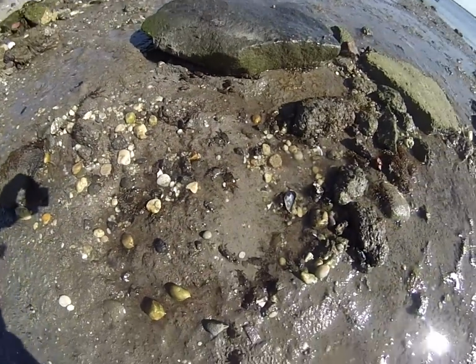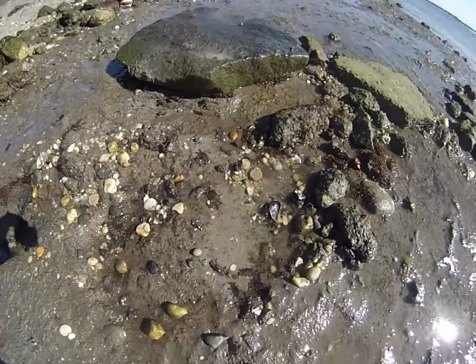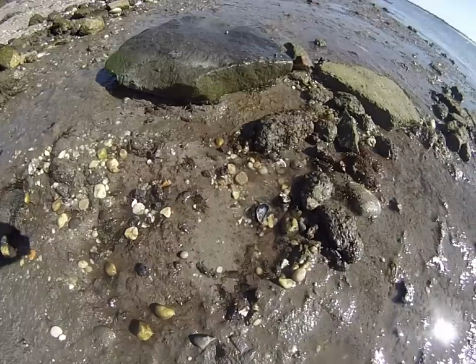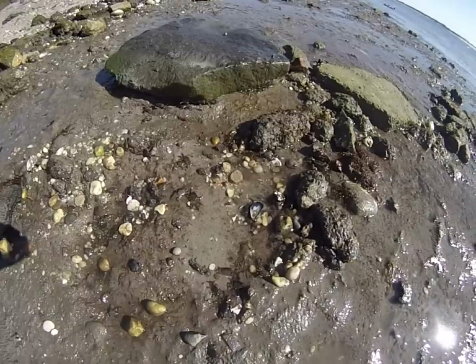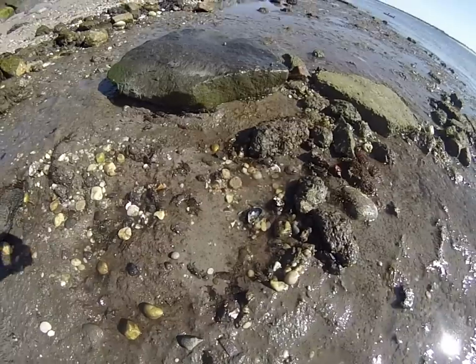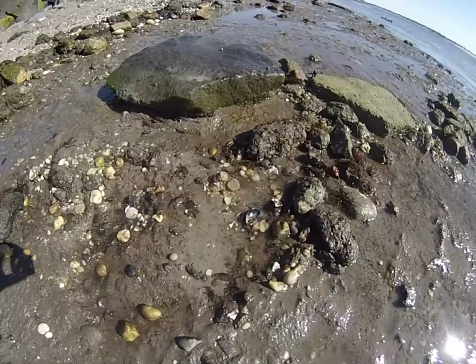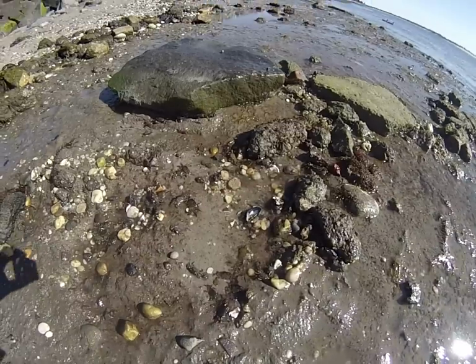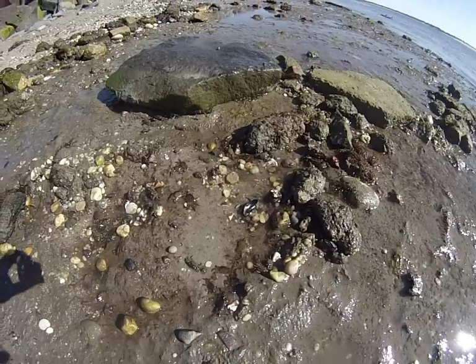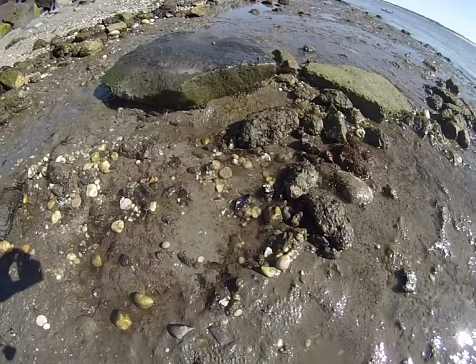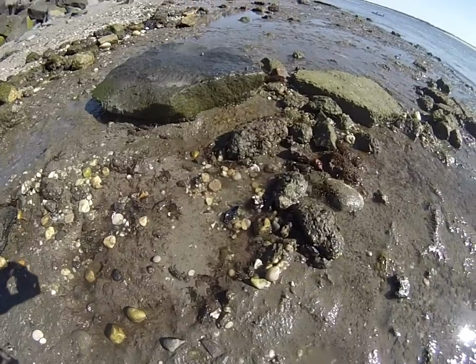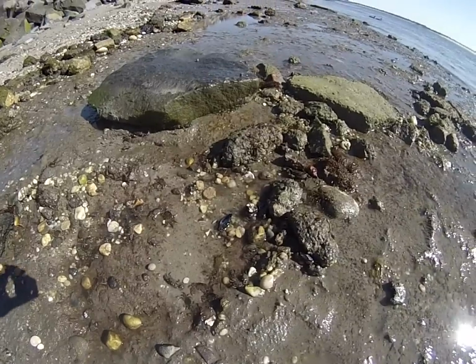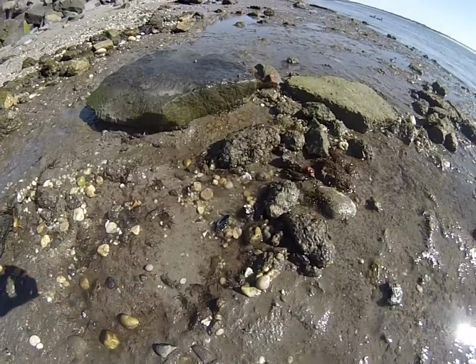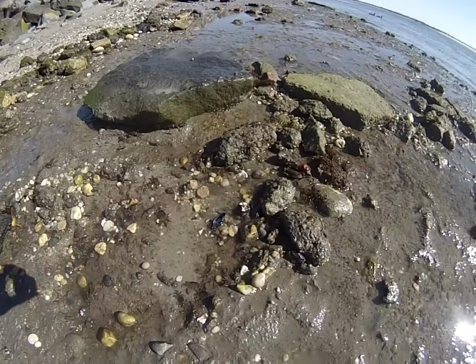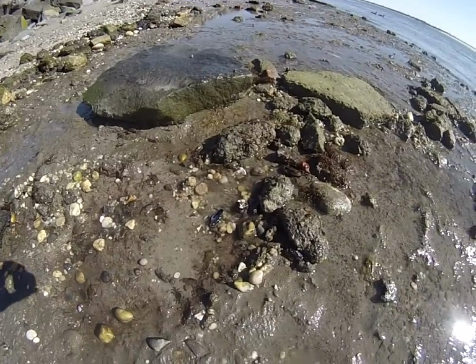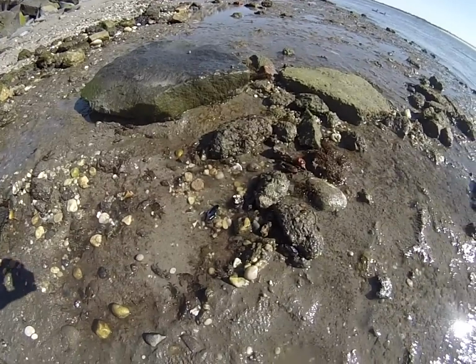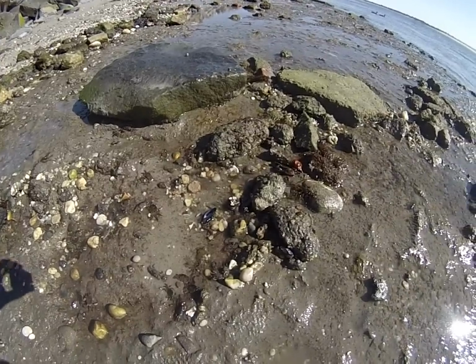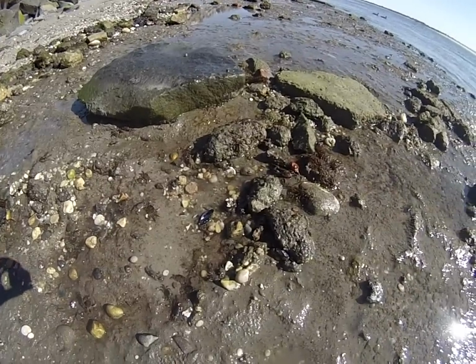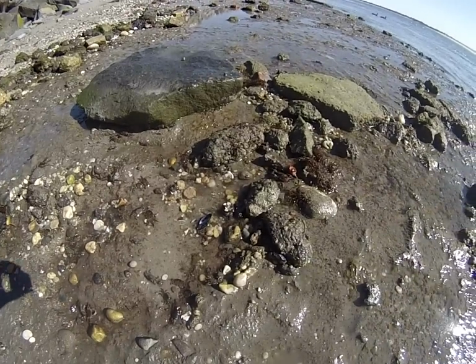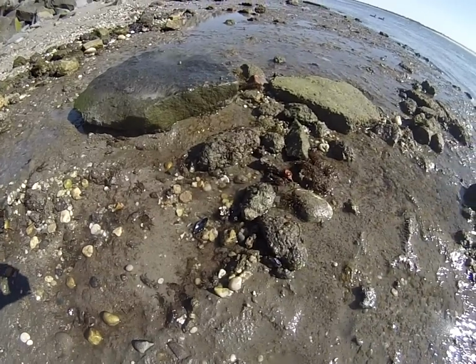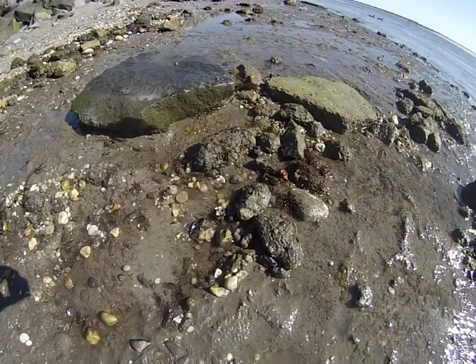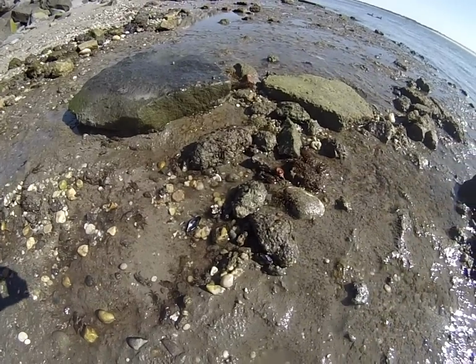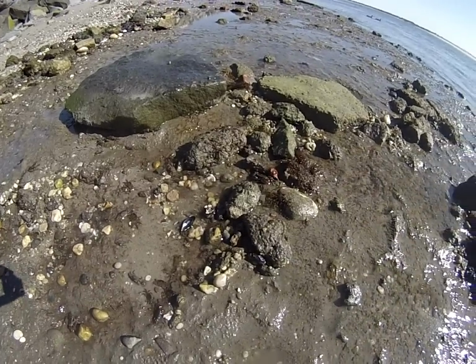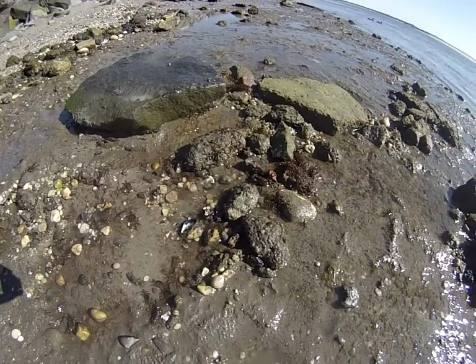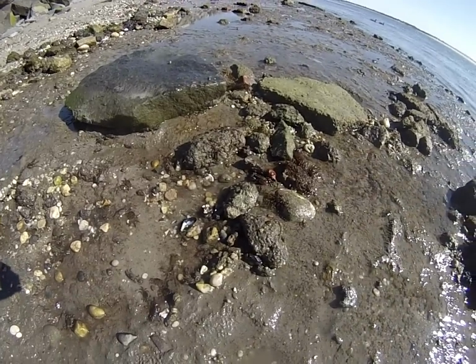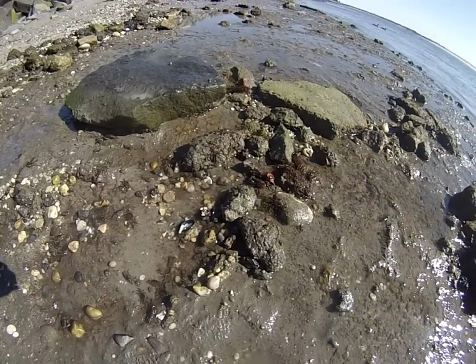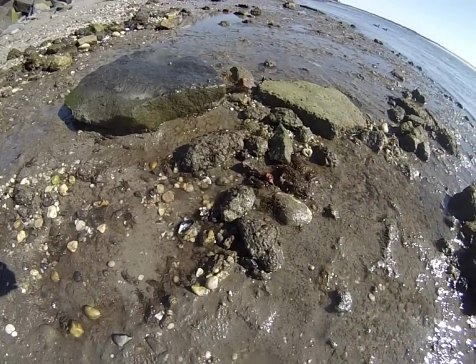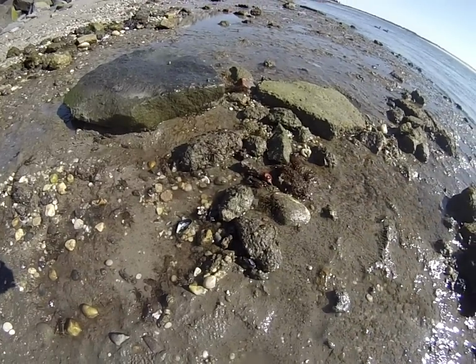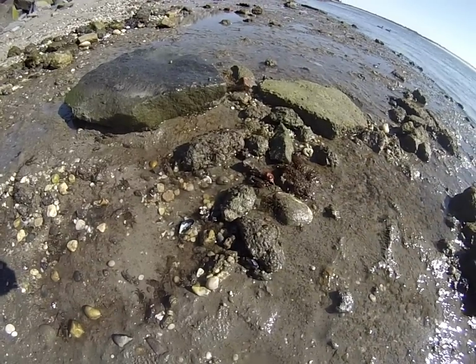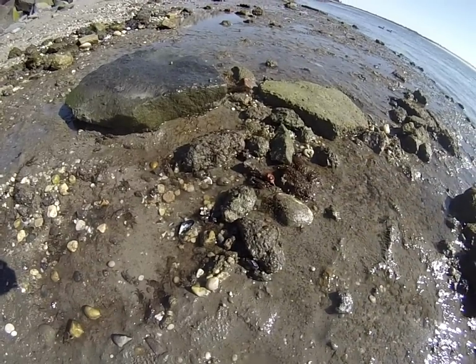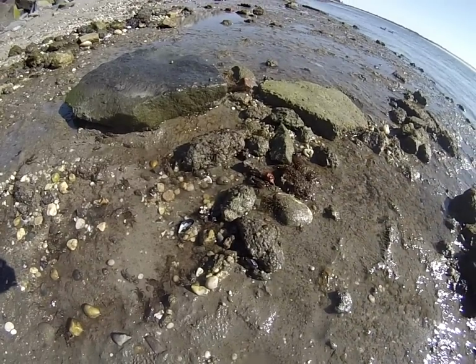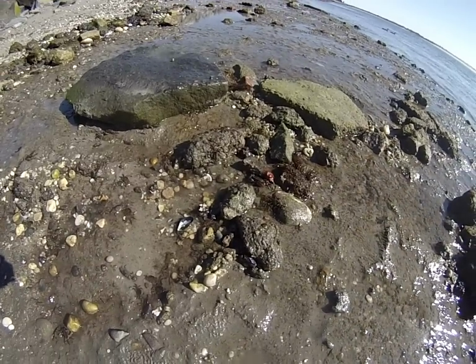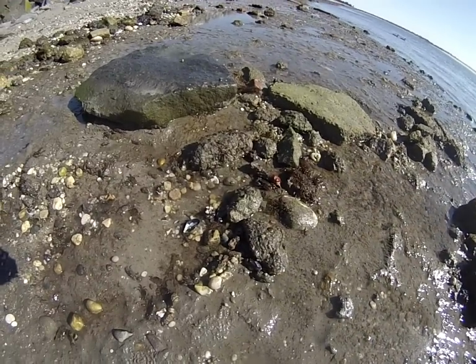Flip over a couple of these rocks and you've got a bag full of bait for the day.